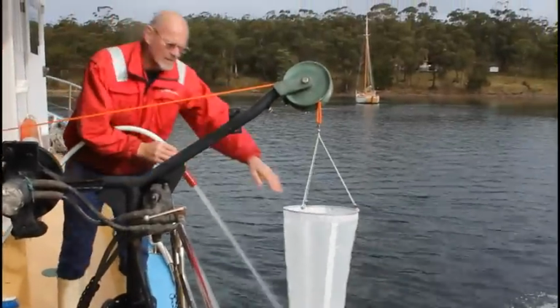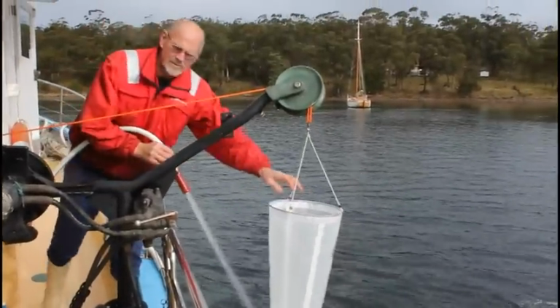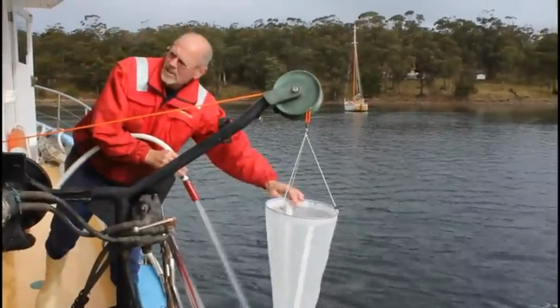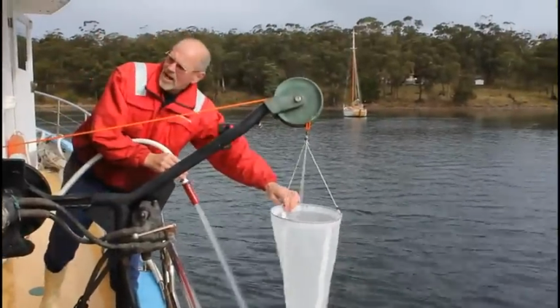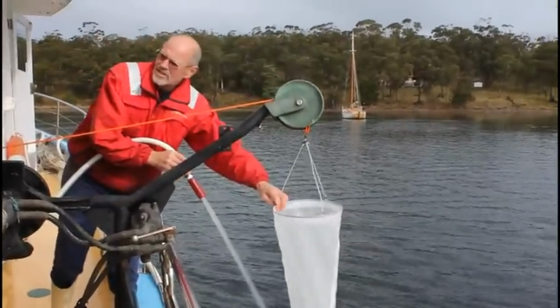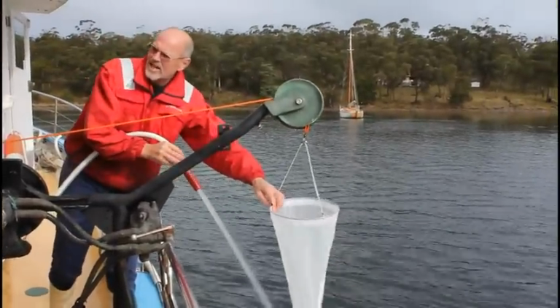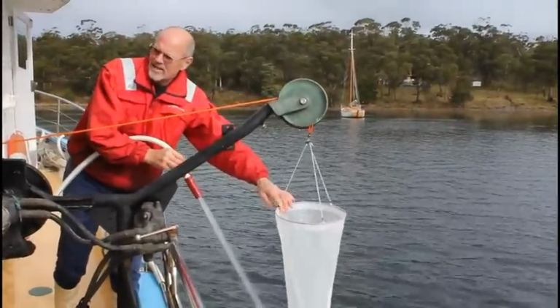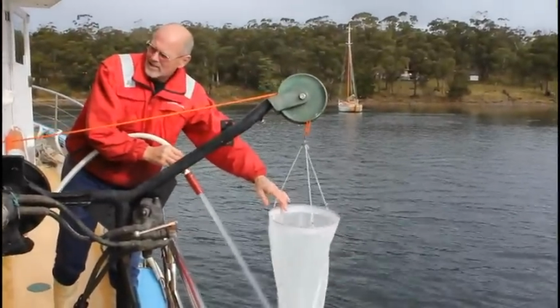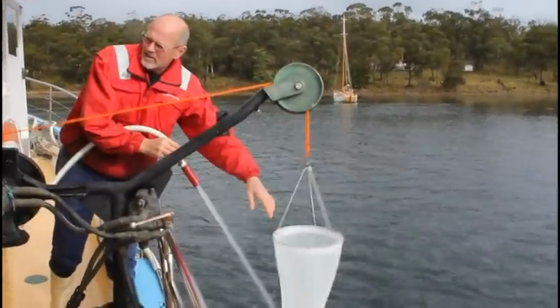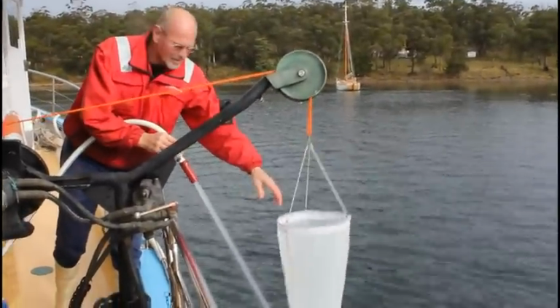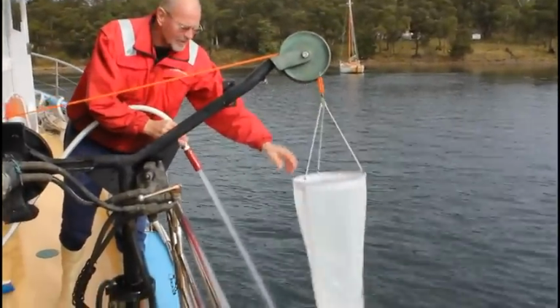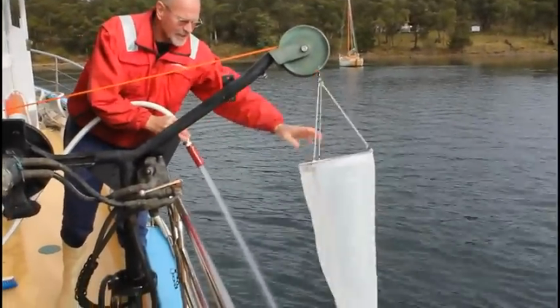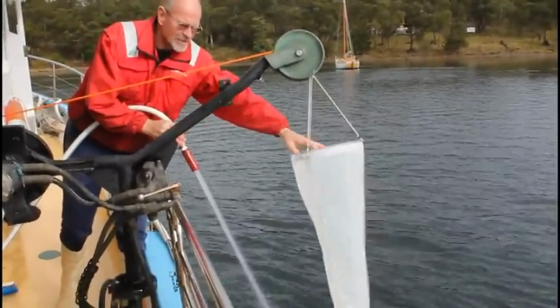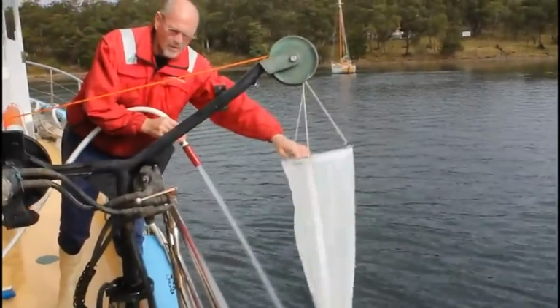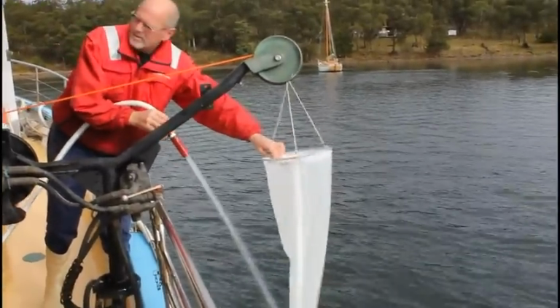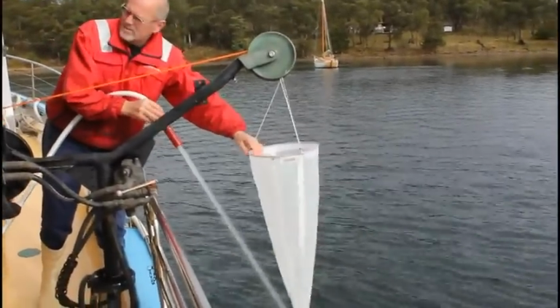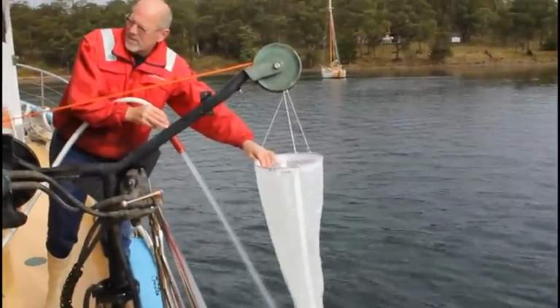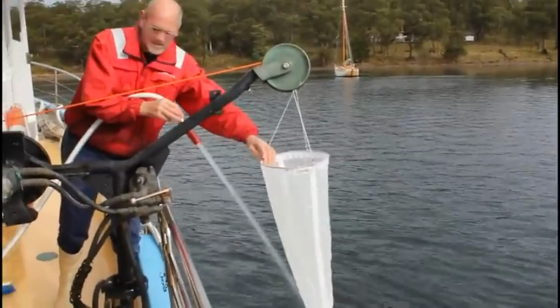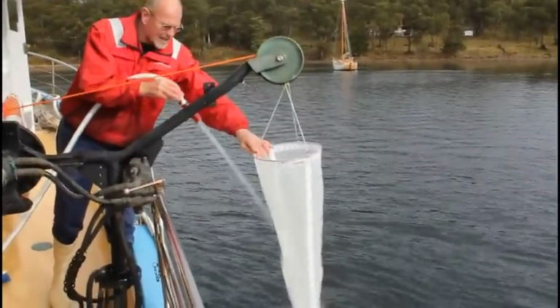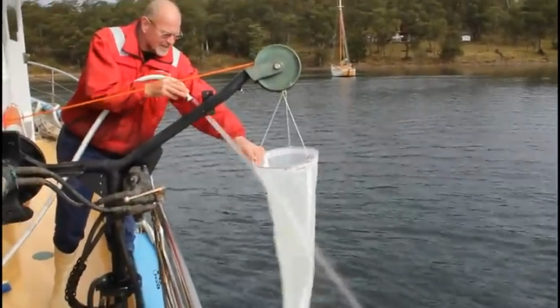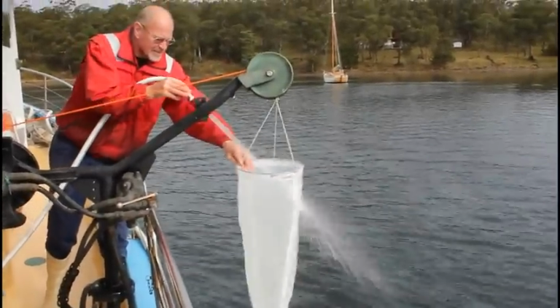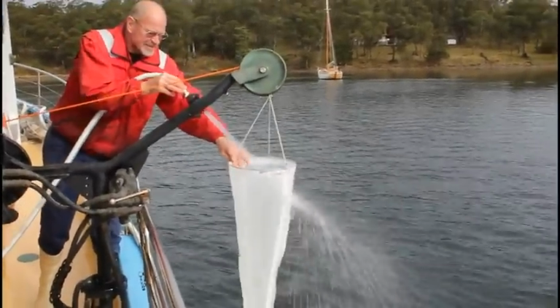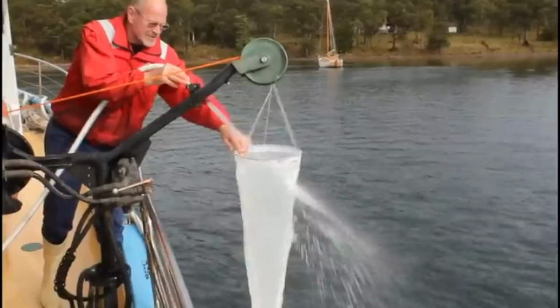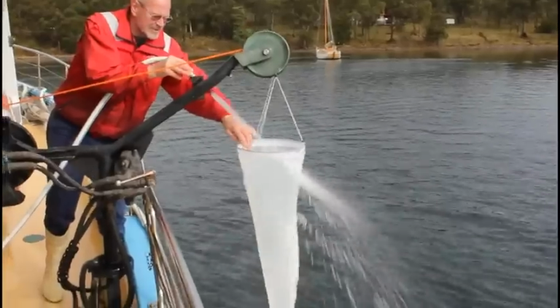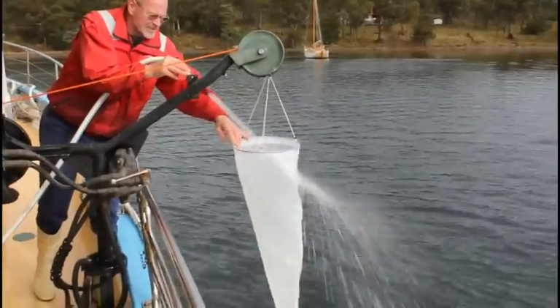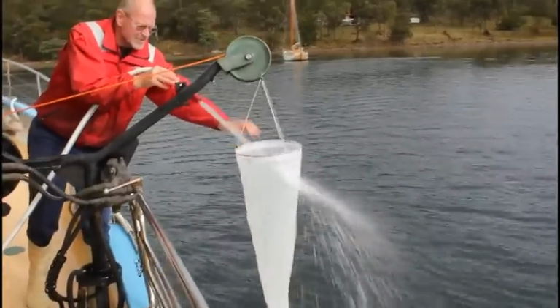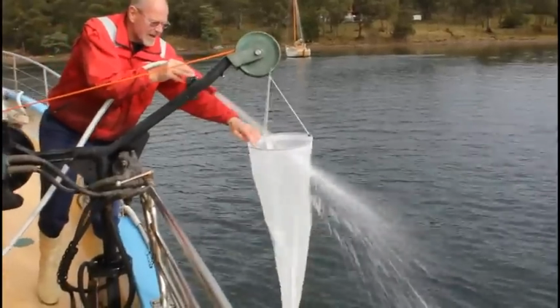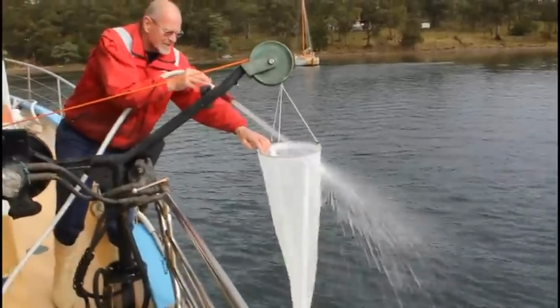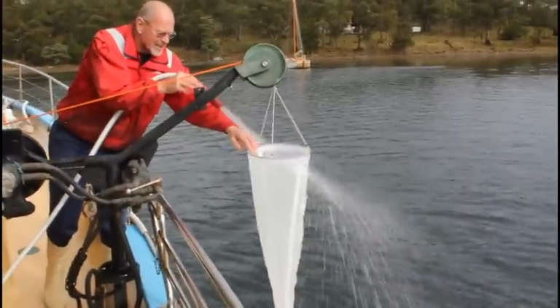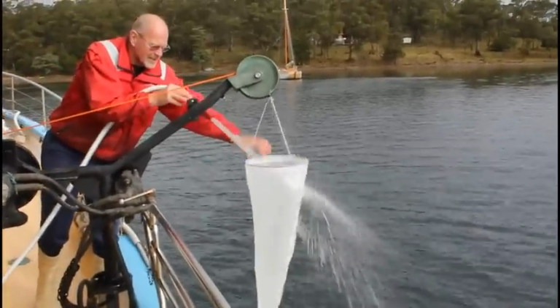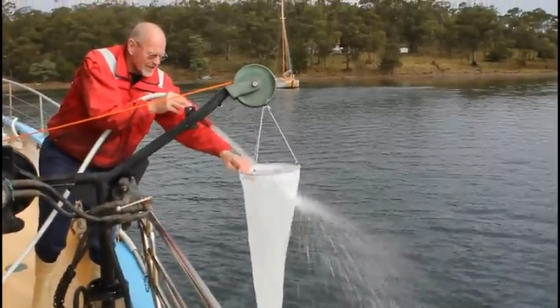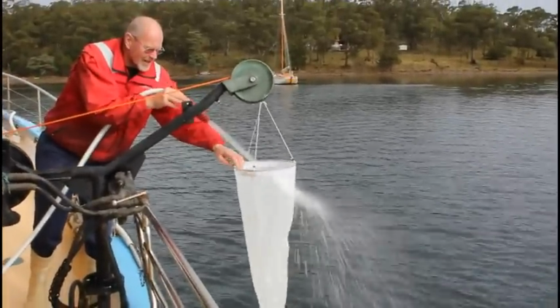I'm just going to hose it down now because a lot of it gets caught on the inside of the net. Hose it down to the pot.